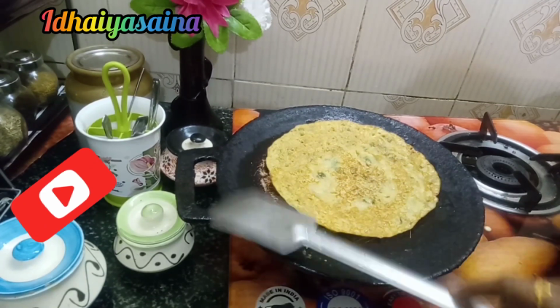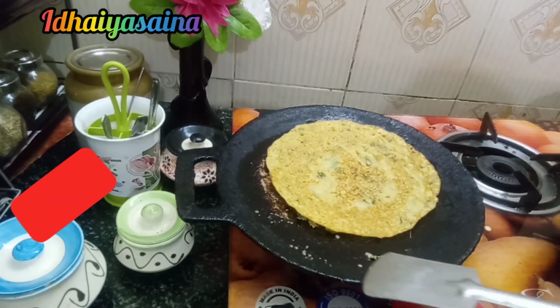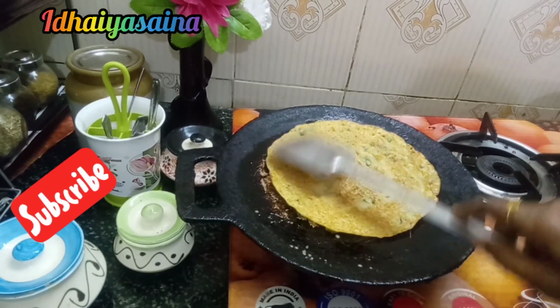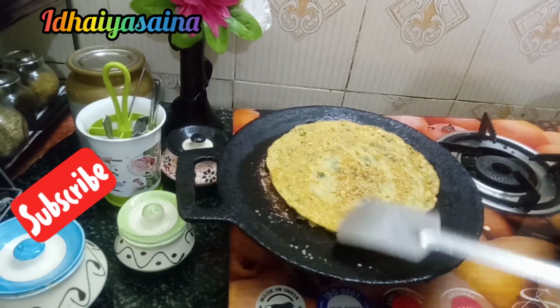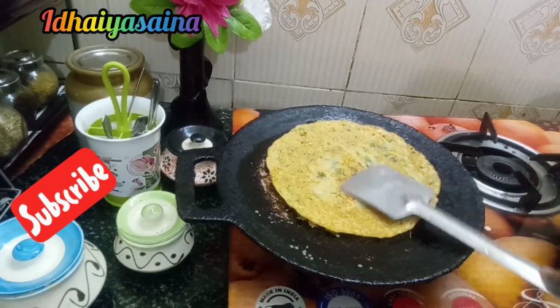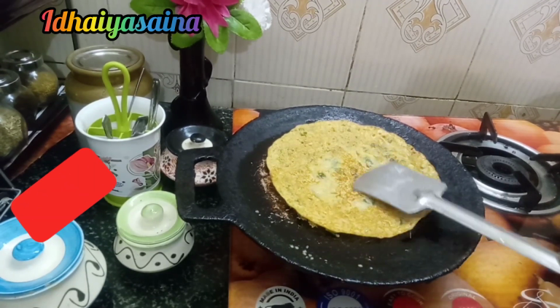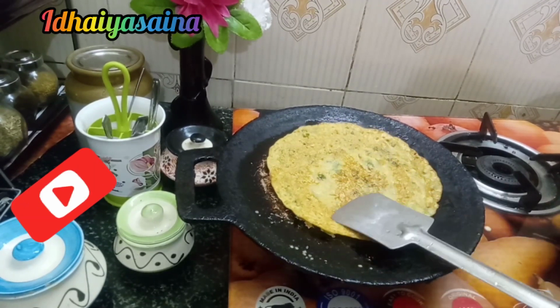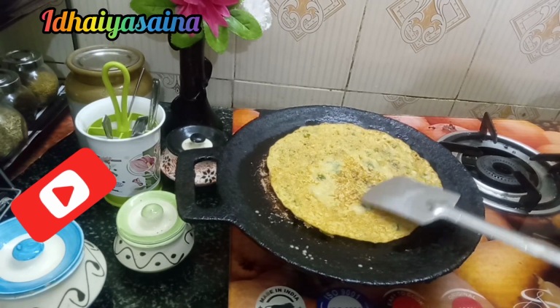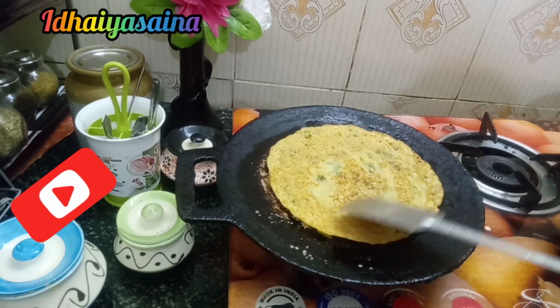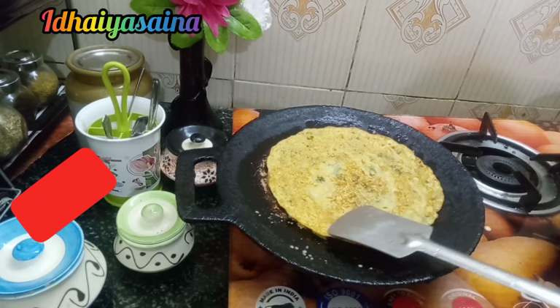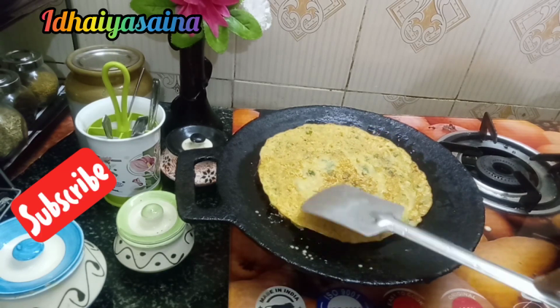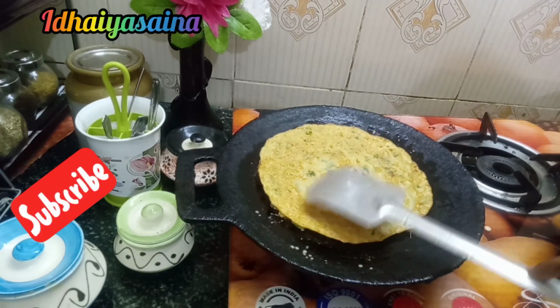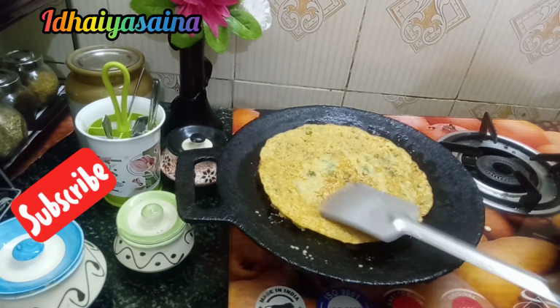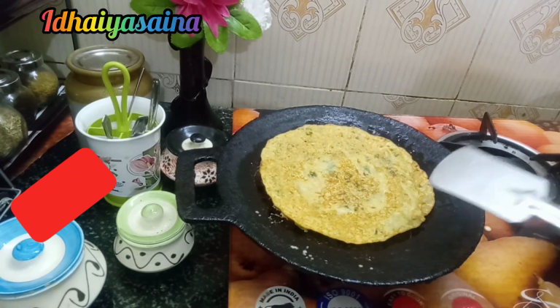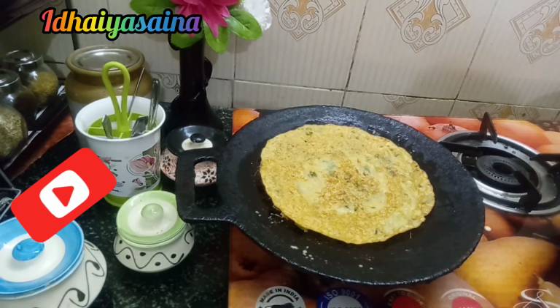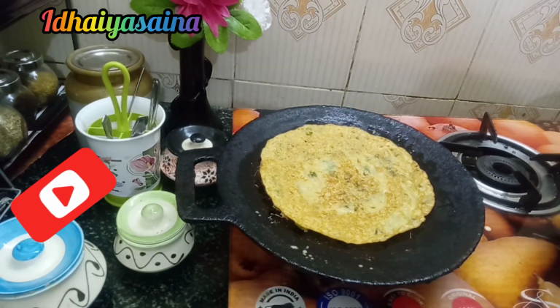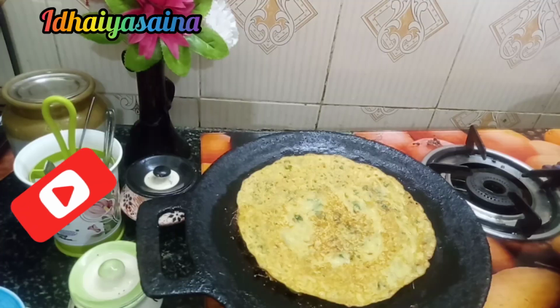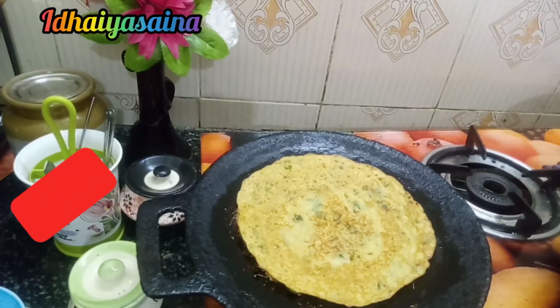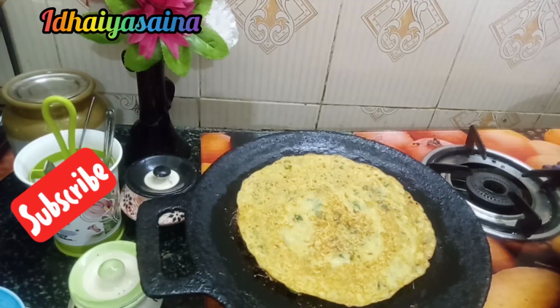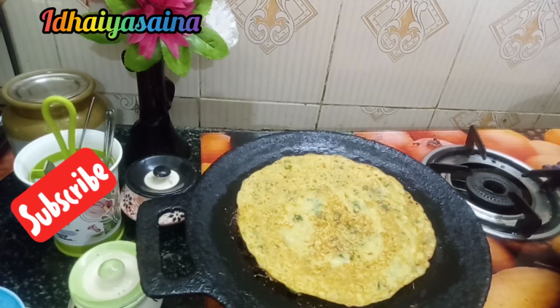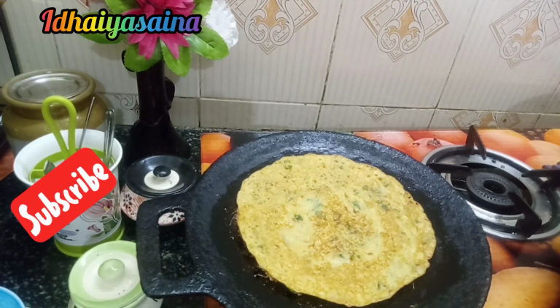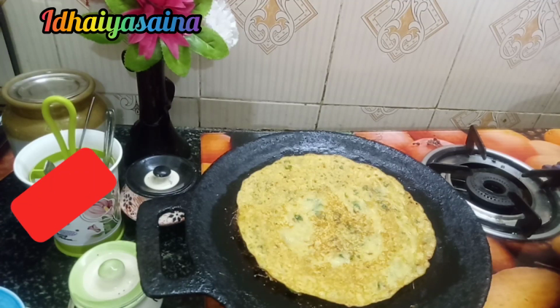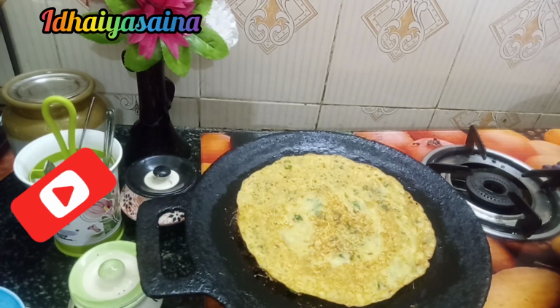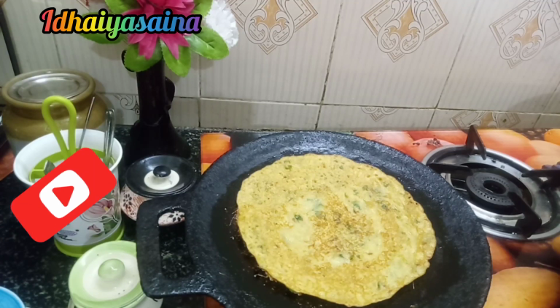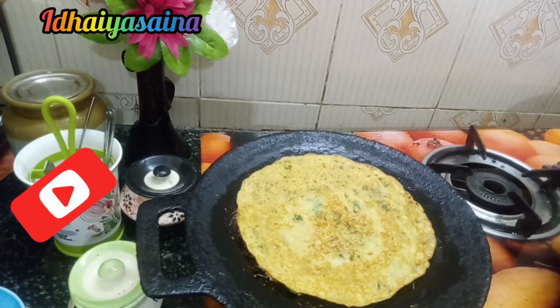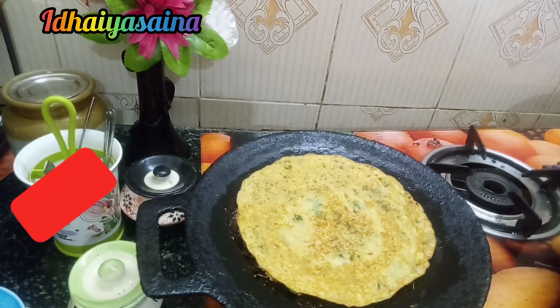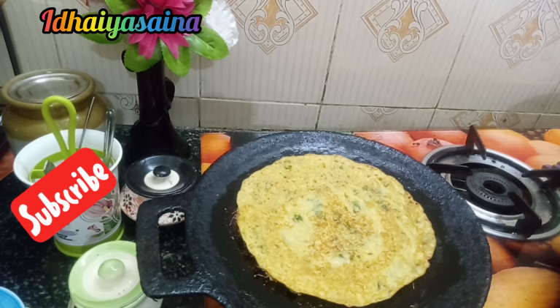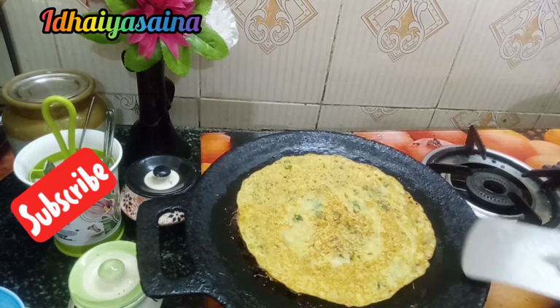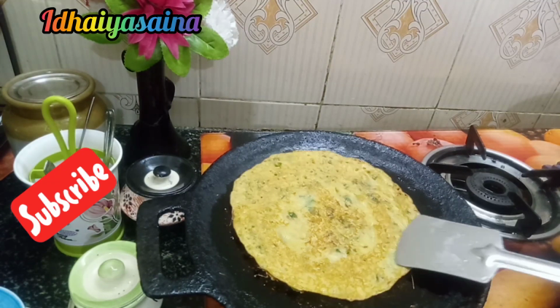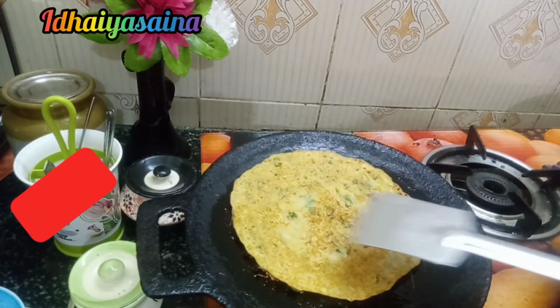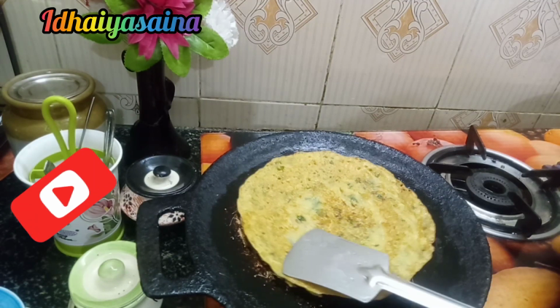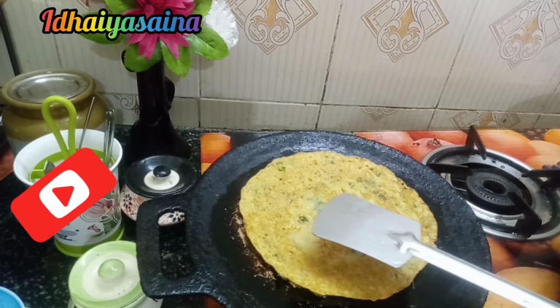Now, let's add 2 spoons of Chattani, so it will be soft. Now it's ready.